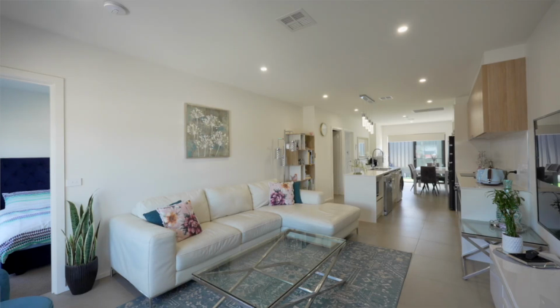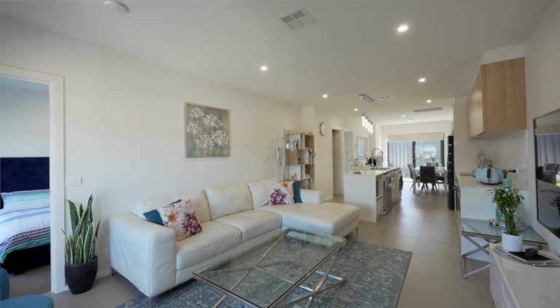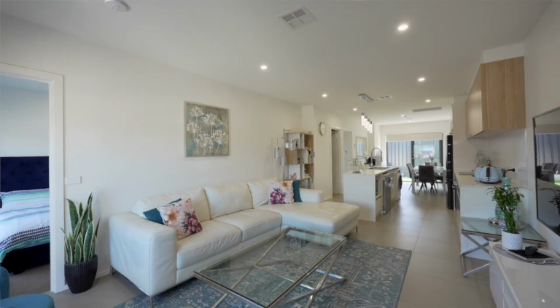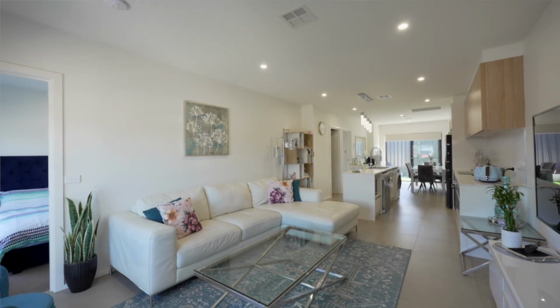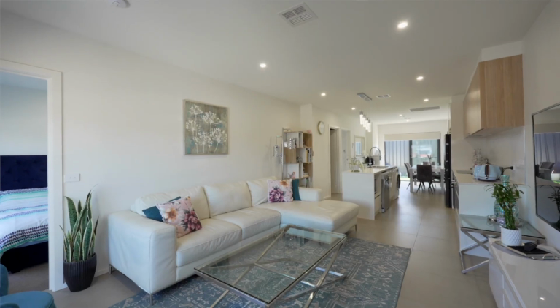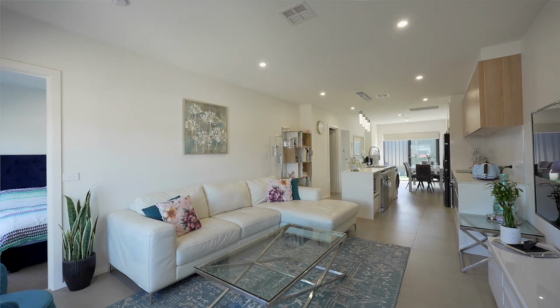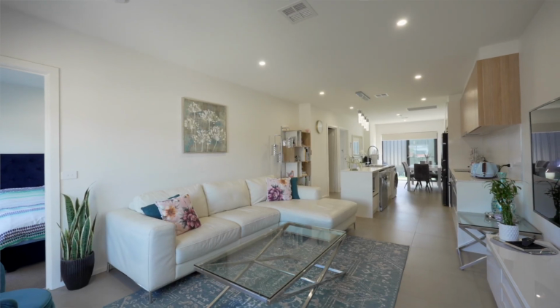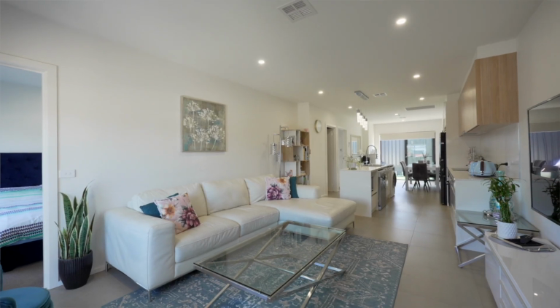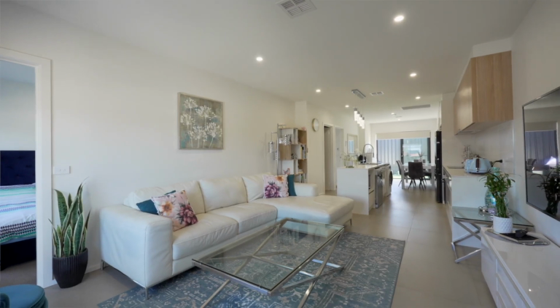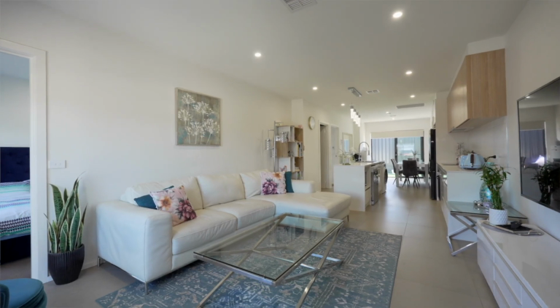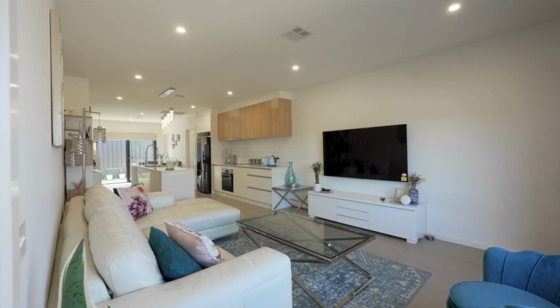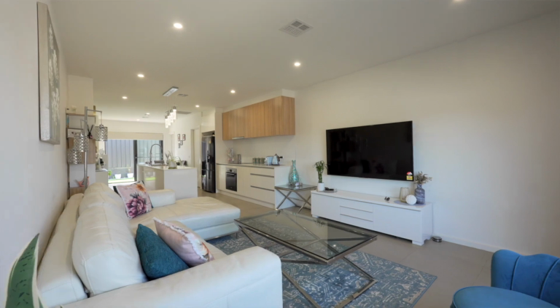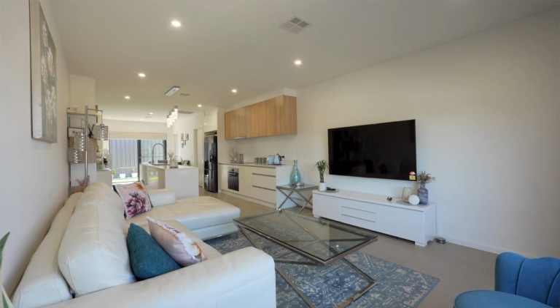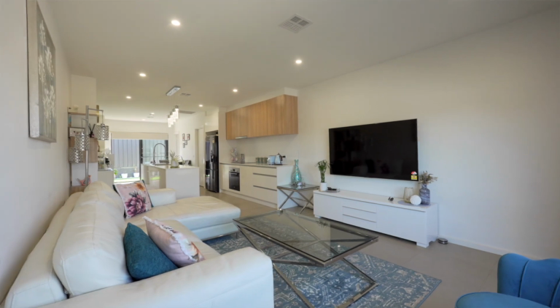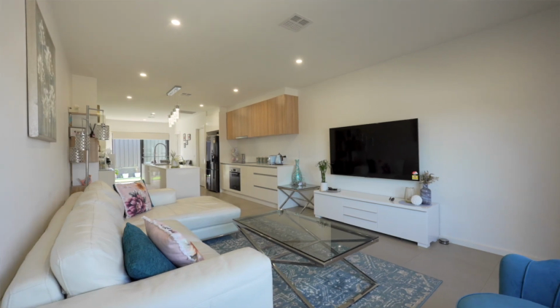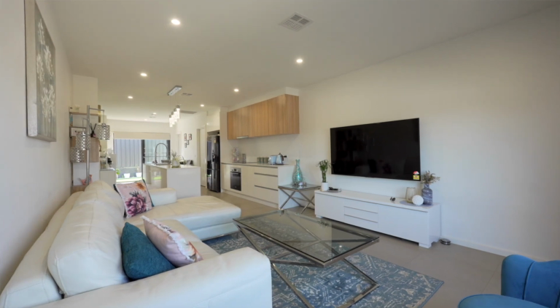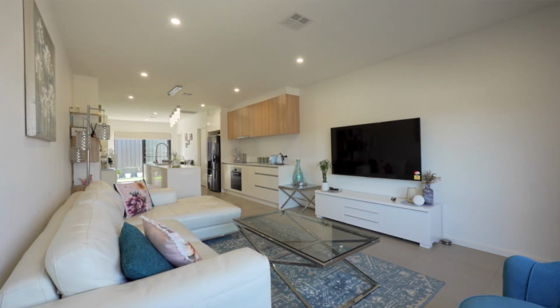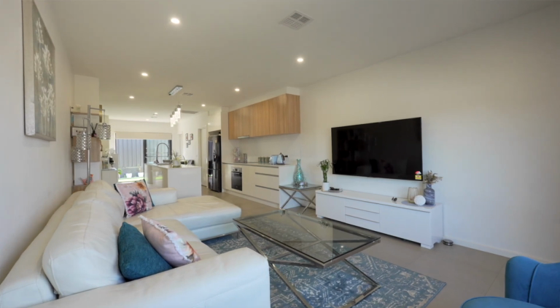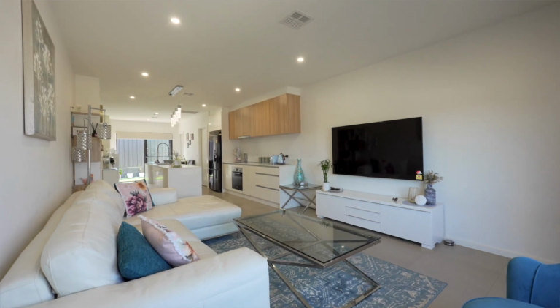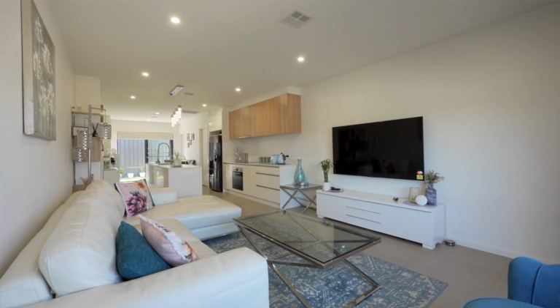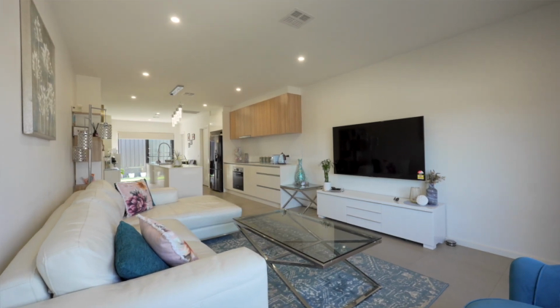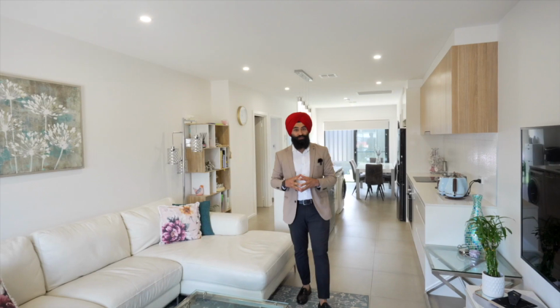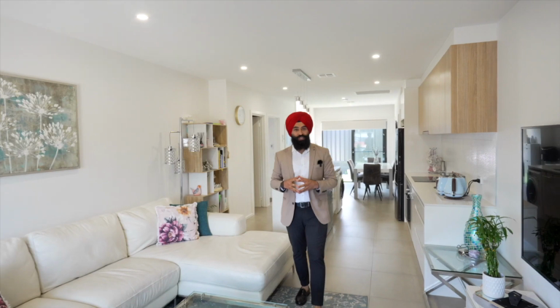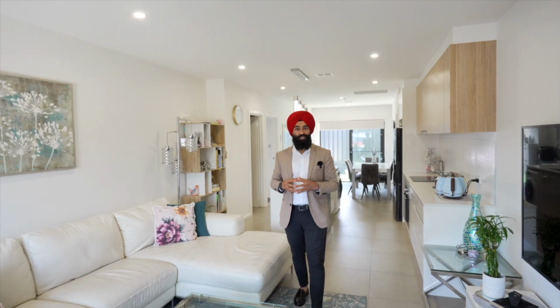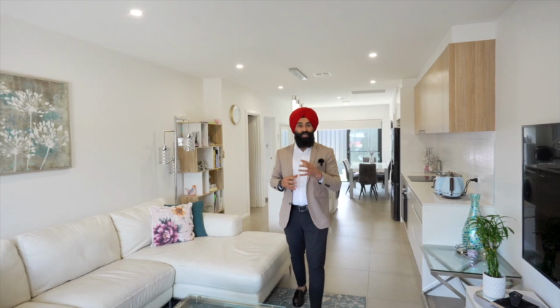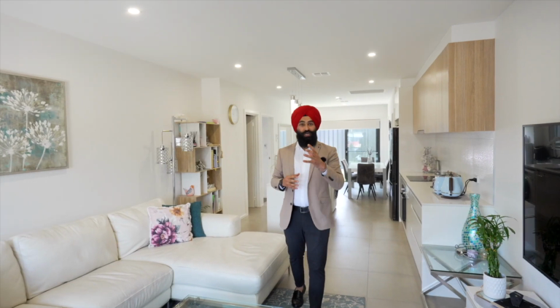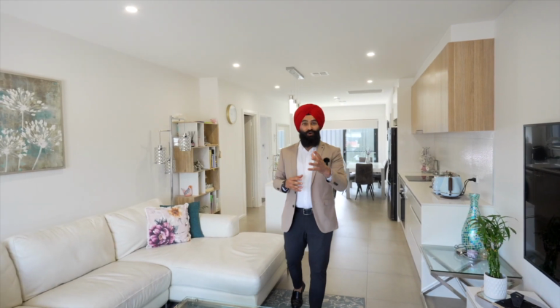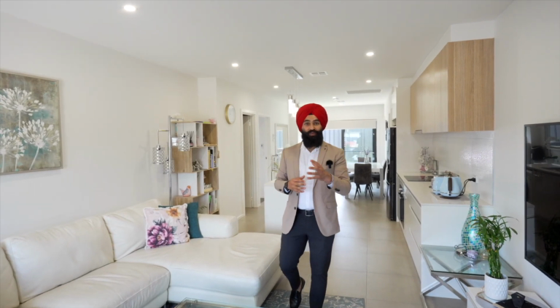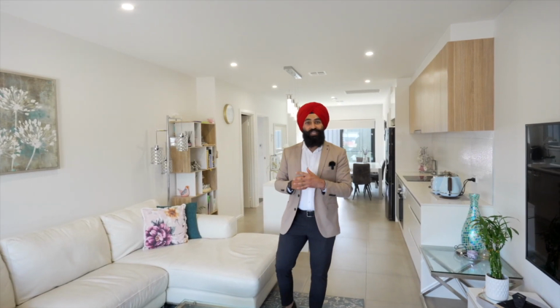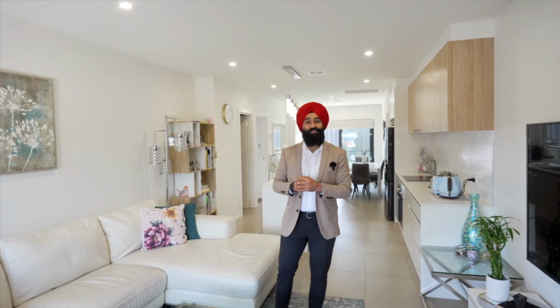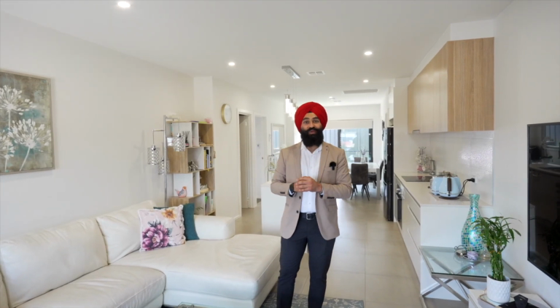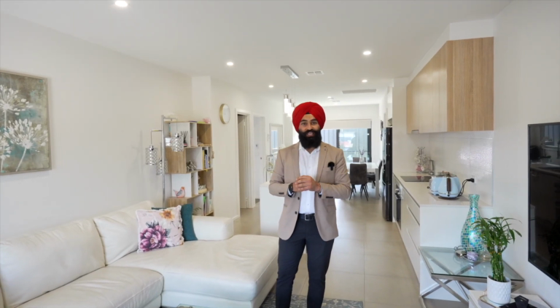Open plan living and dining. We've got three bedrooms, master with en suite, and a low maintenance backyard.